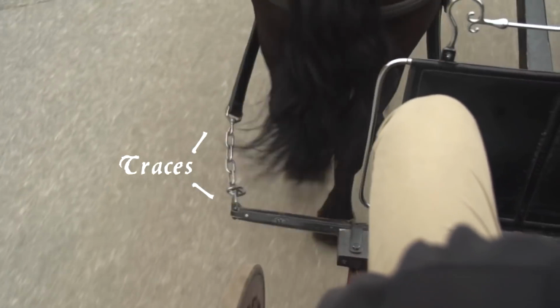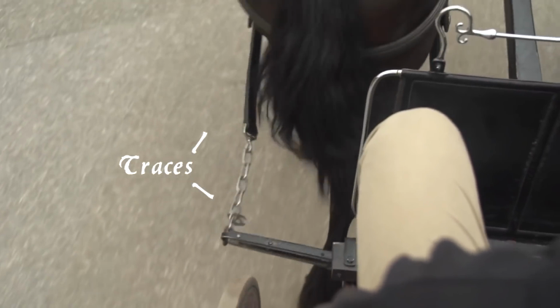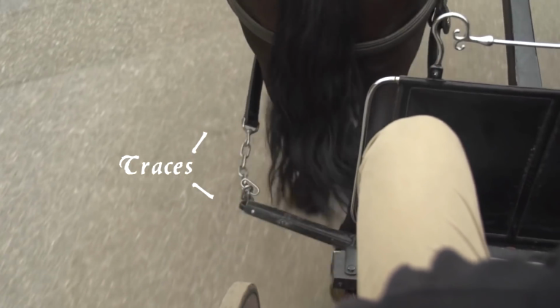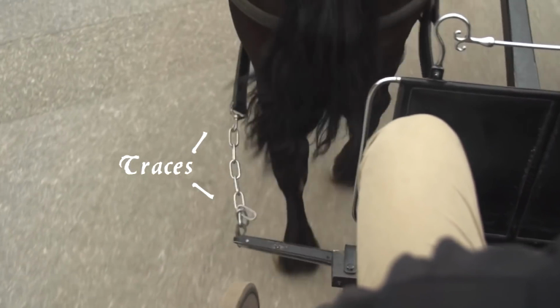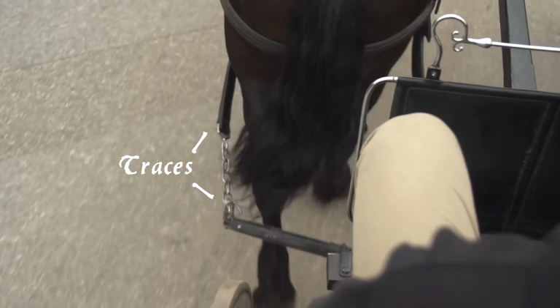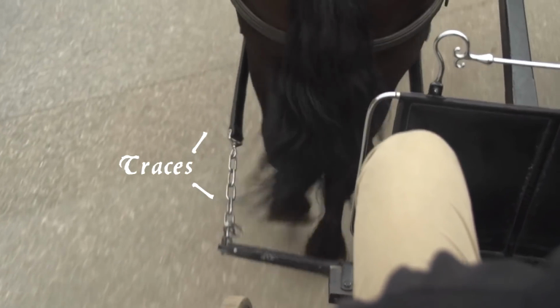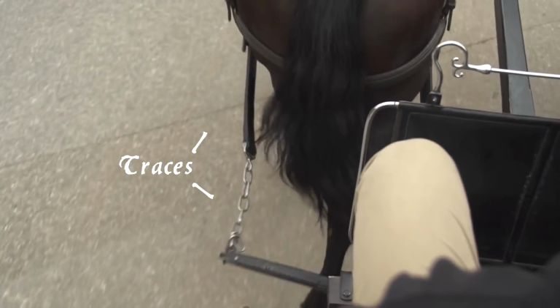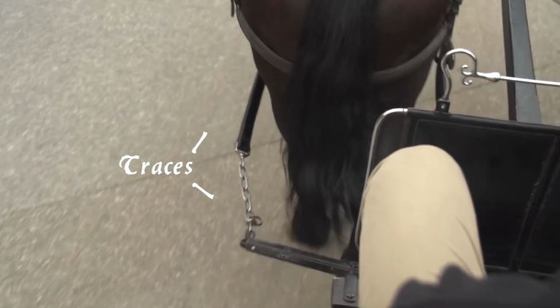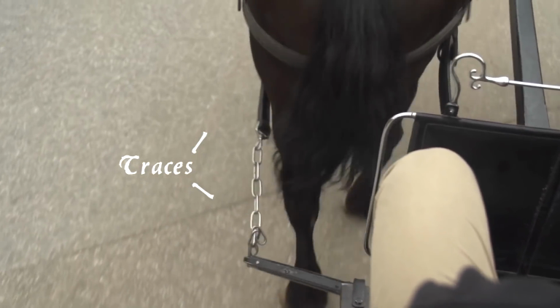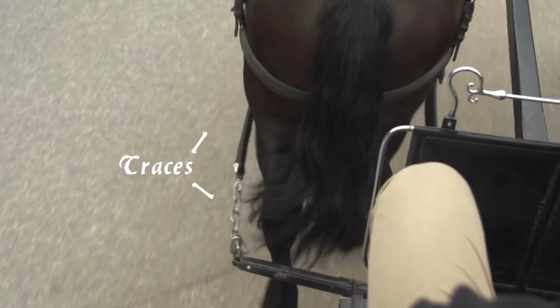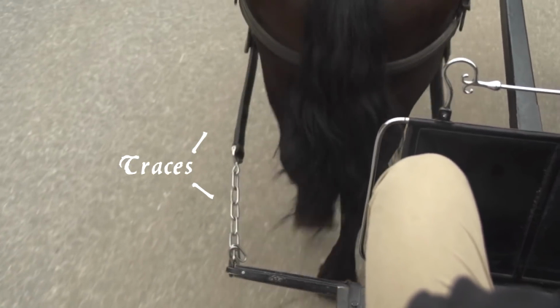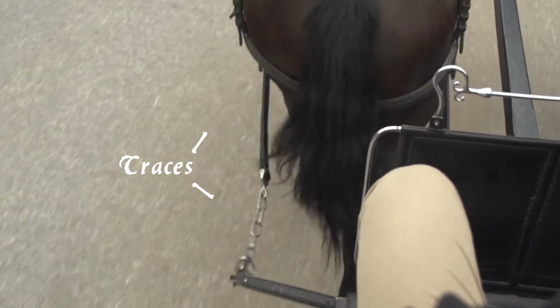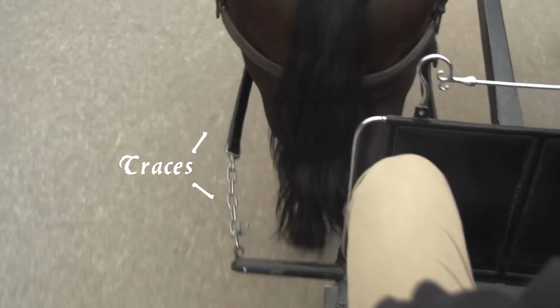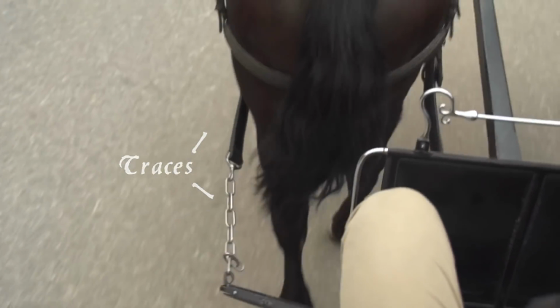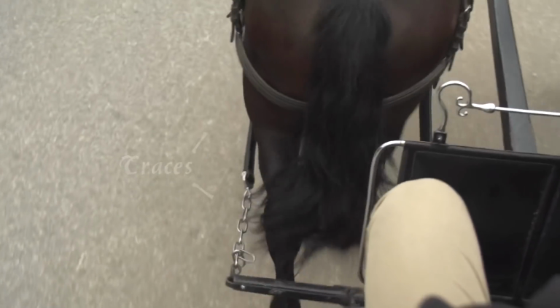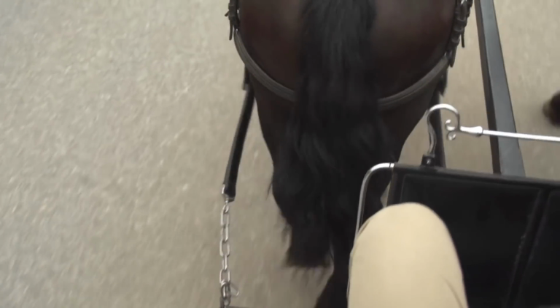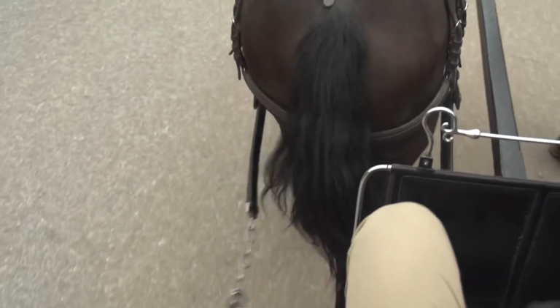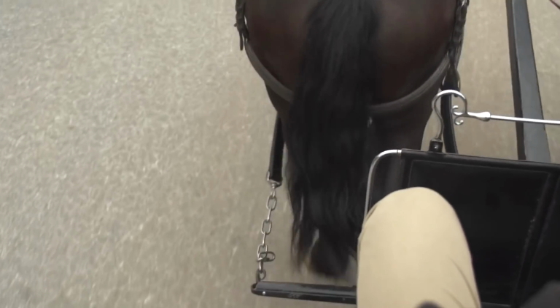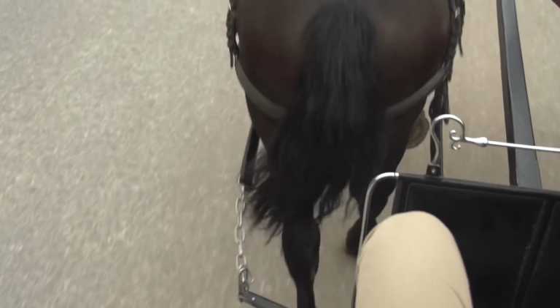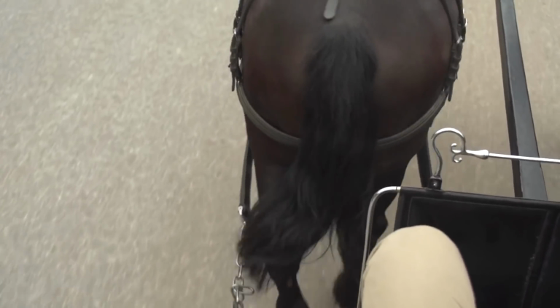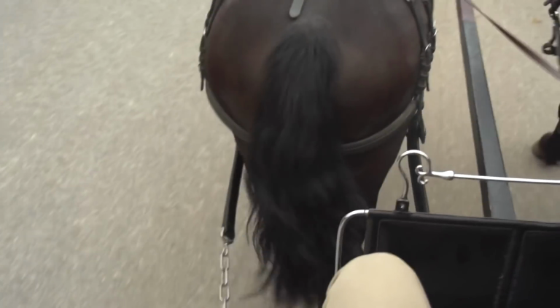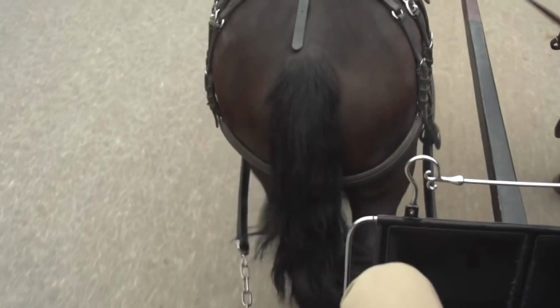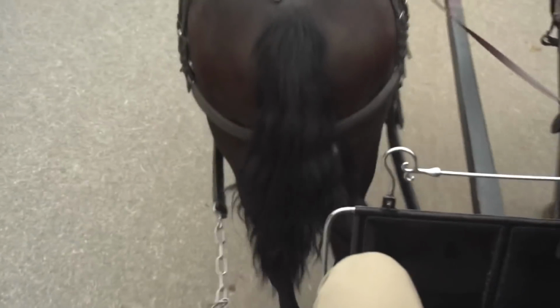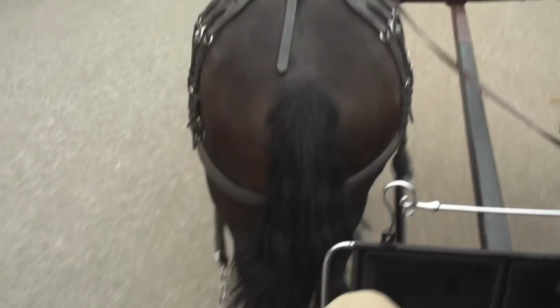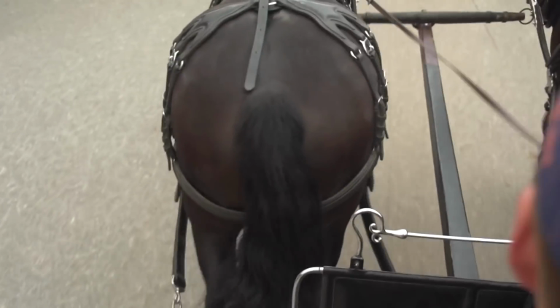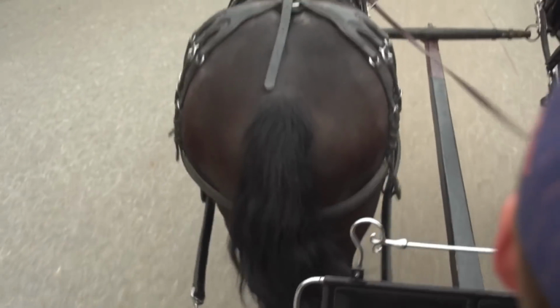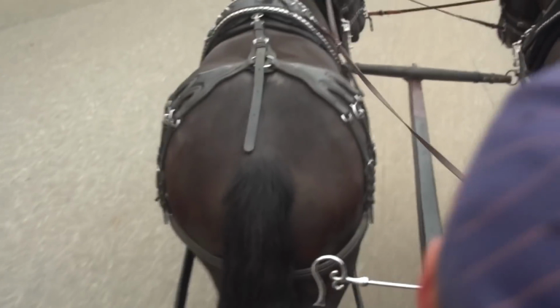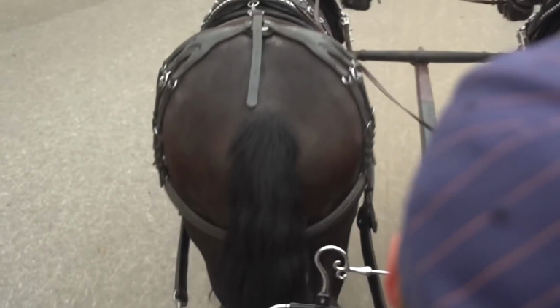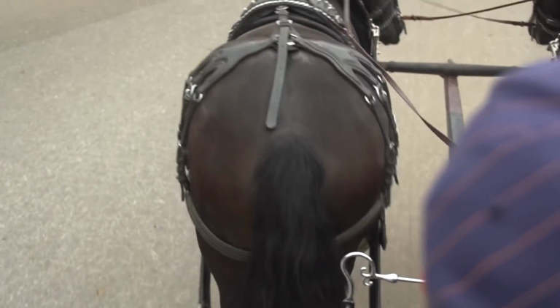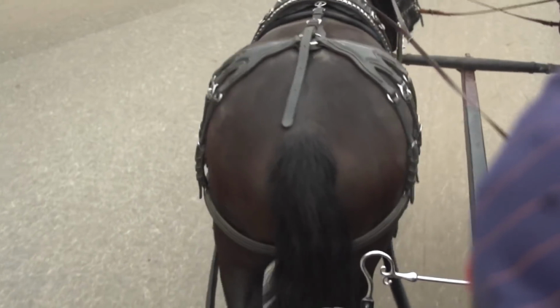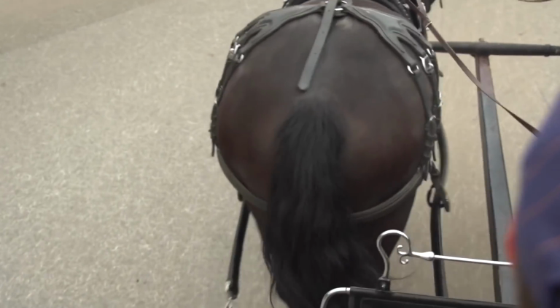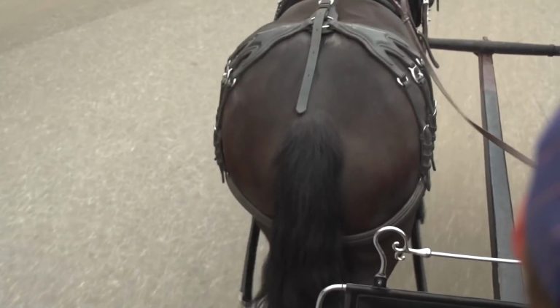When you have them at about the right spot, the traces will be in a straight line, and the horses are just walking along. They're not actually doing any work at that point.